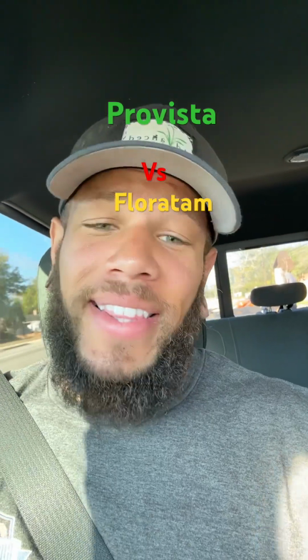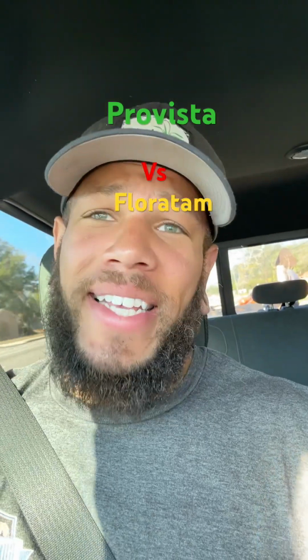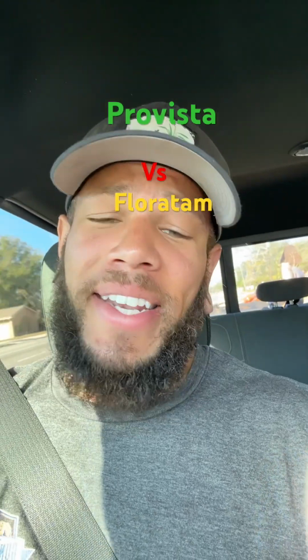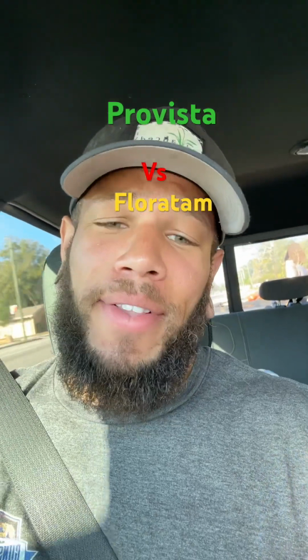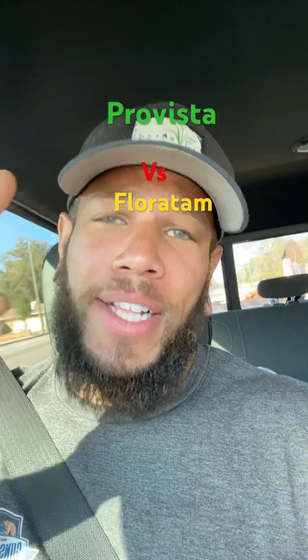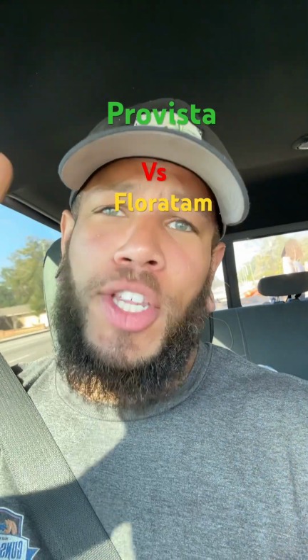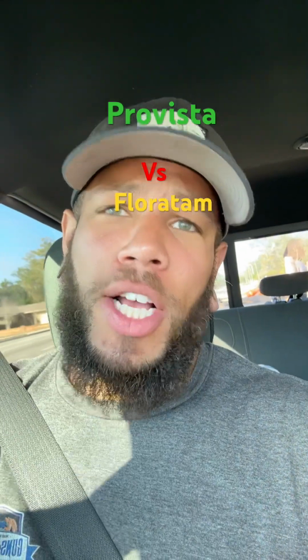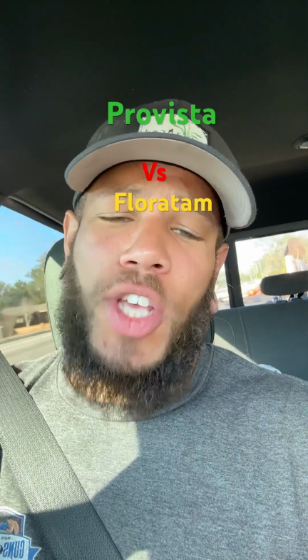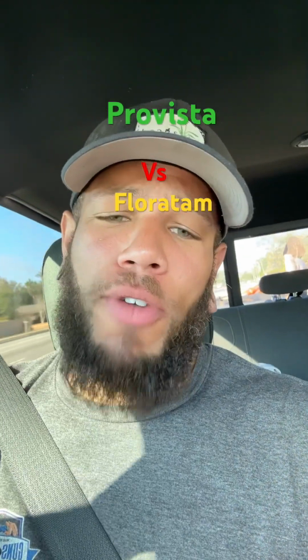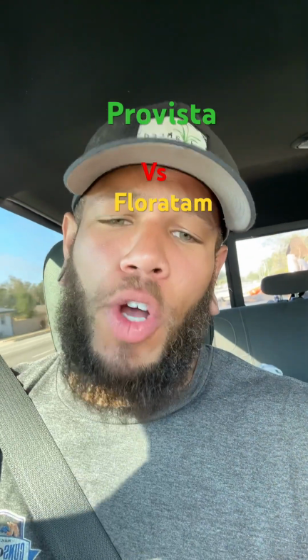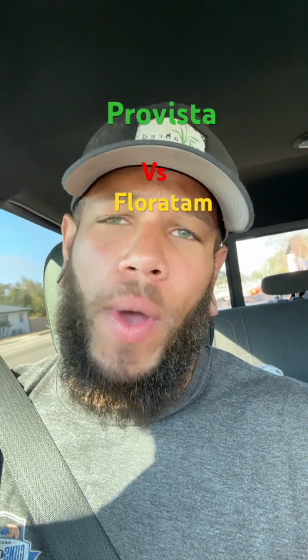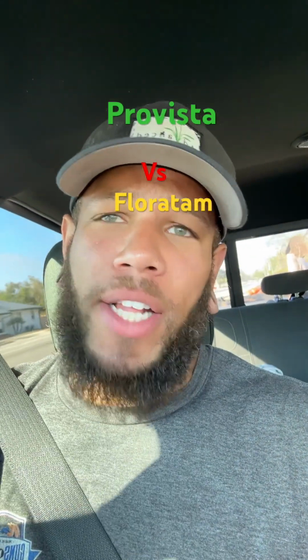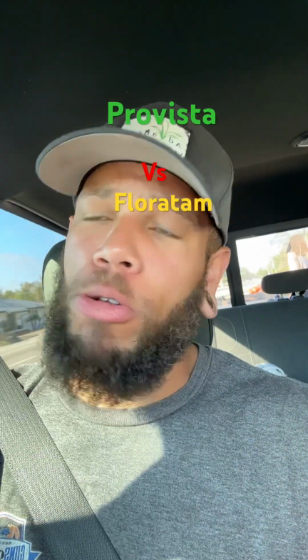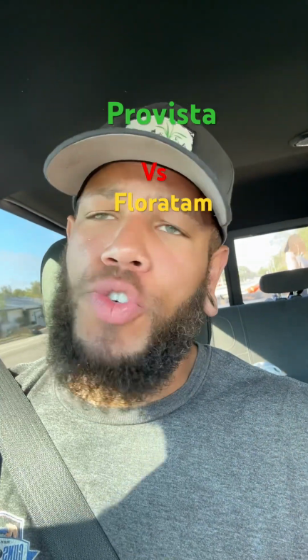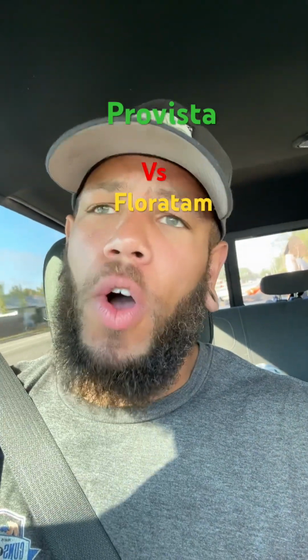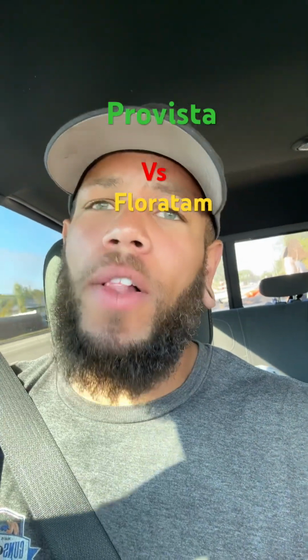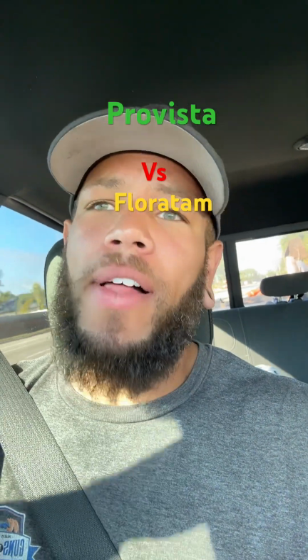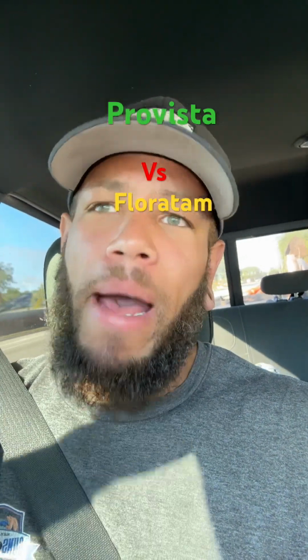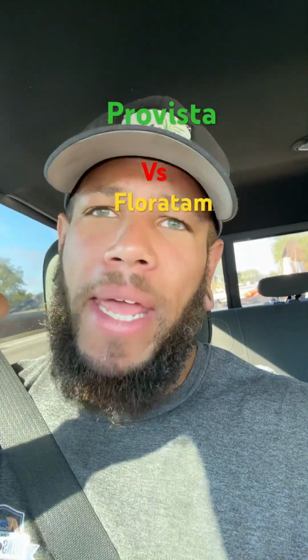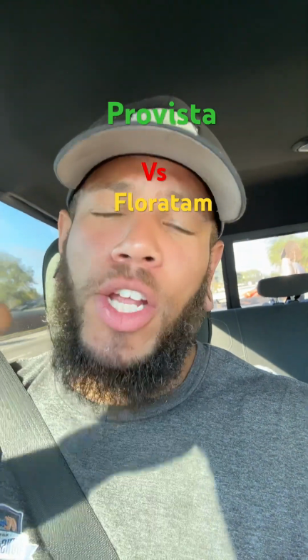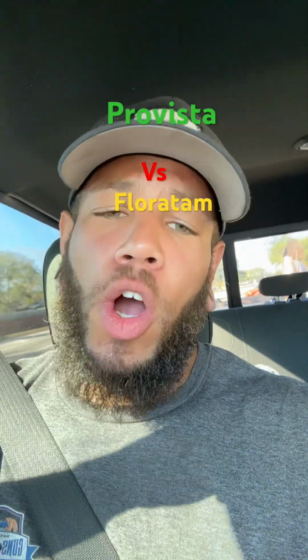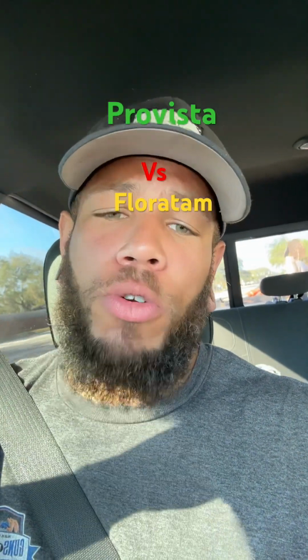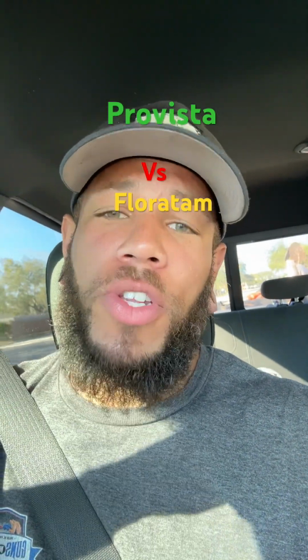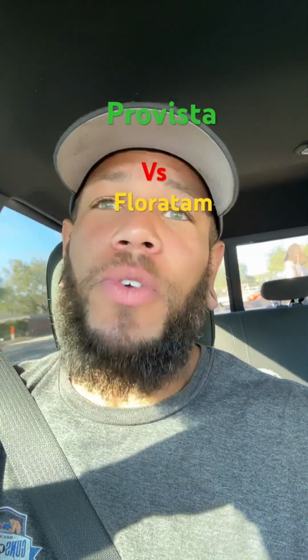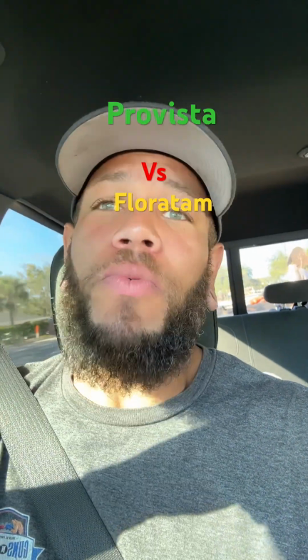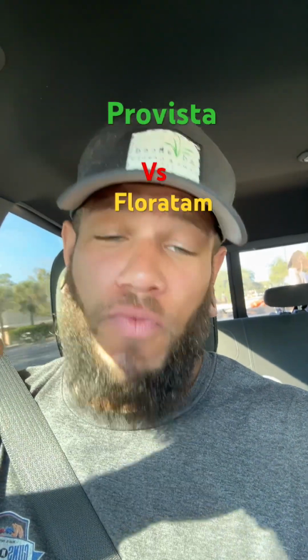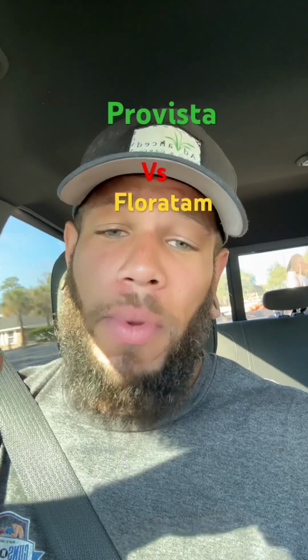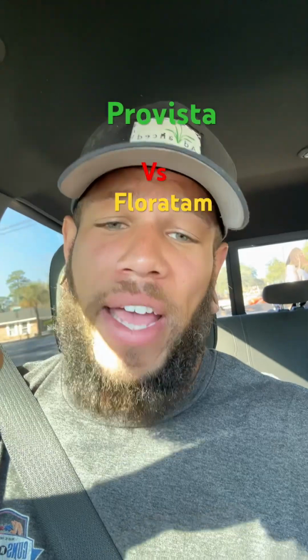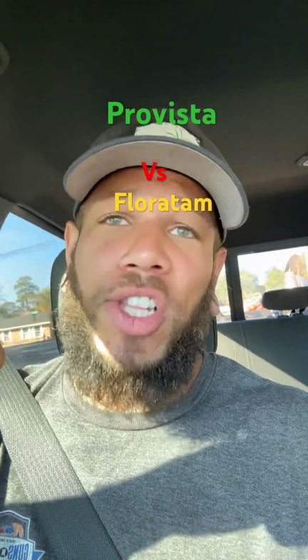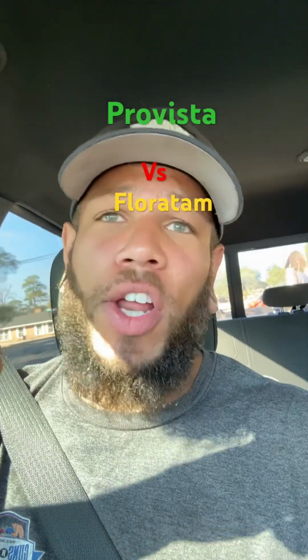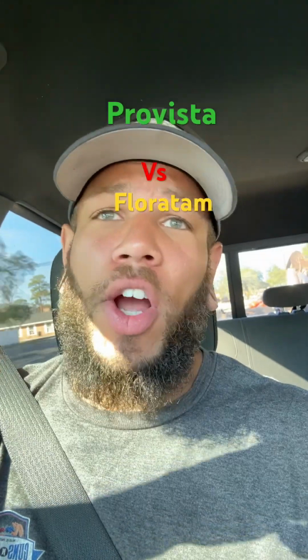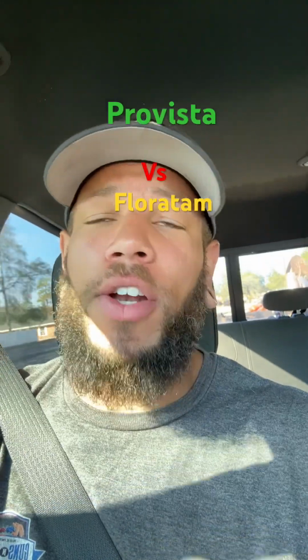Listen, let's talk sod real quick. Don't scroll. I'm Nate, your host from Advanced Lawn and Garden.